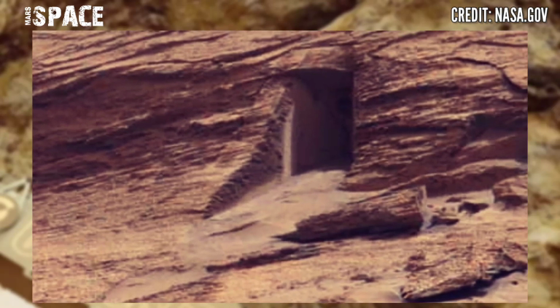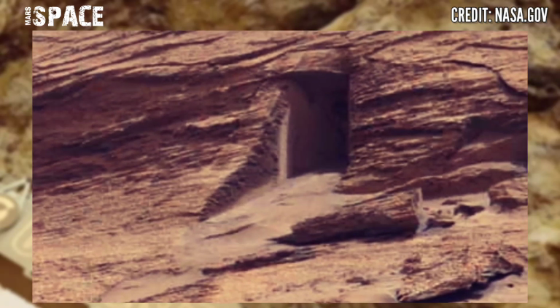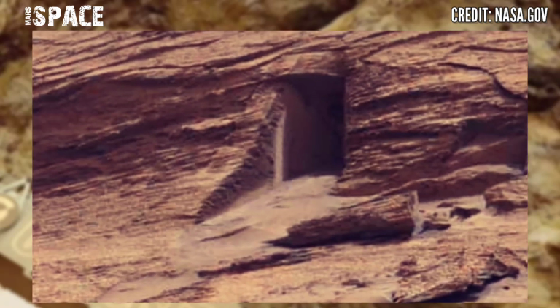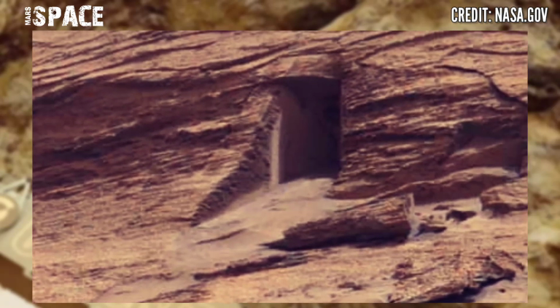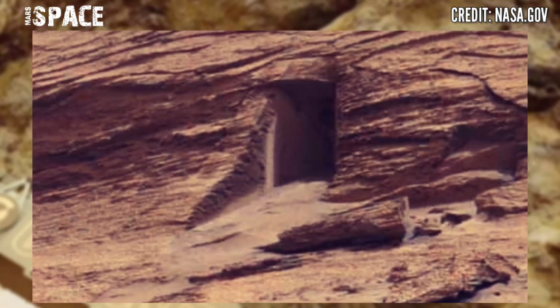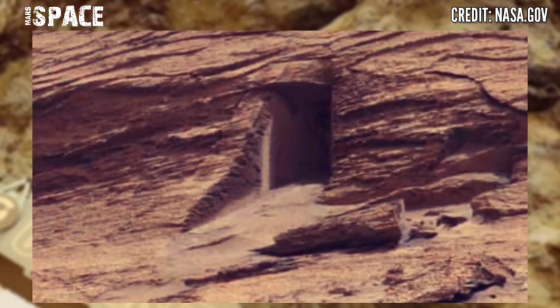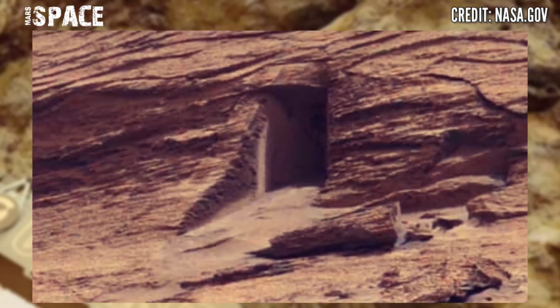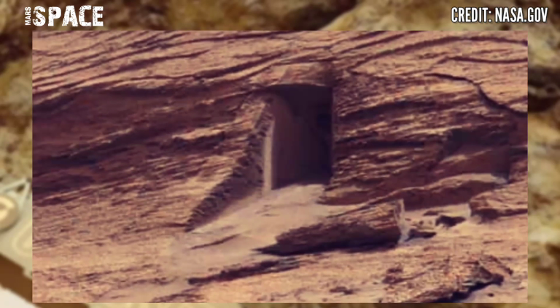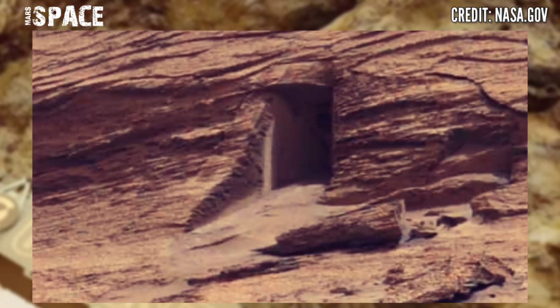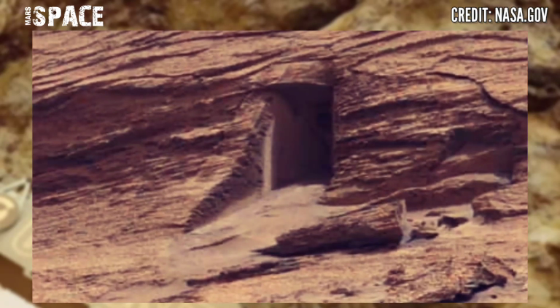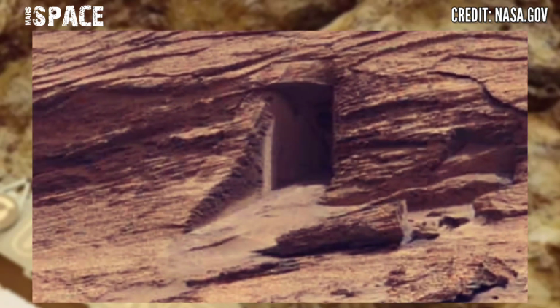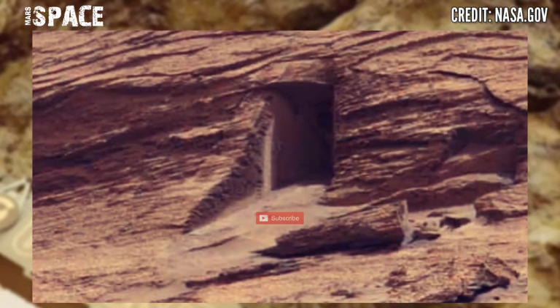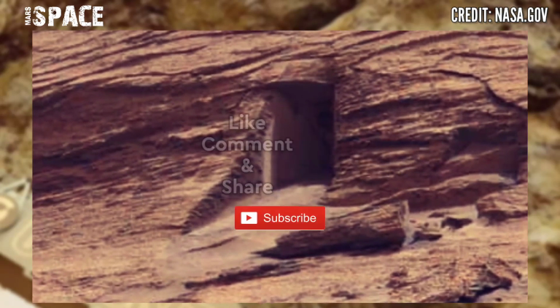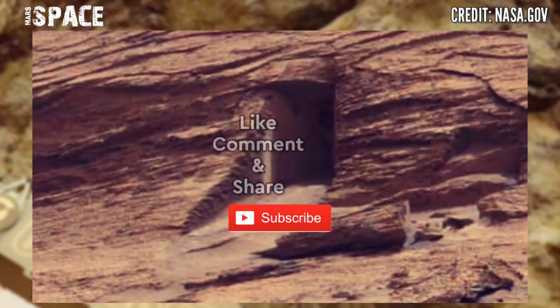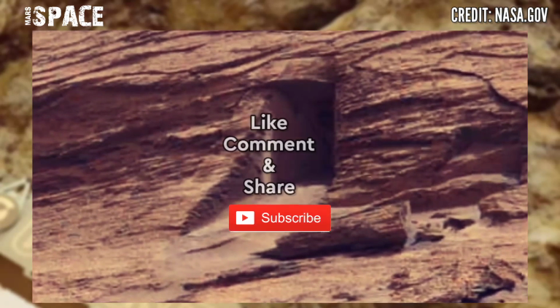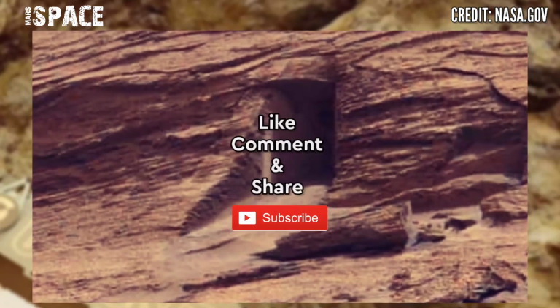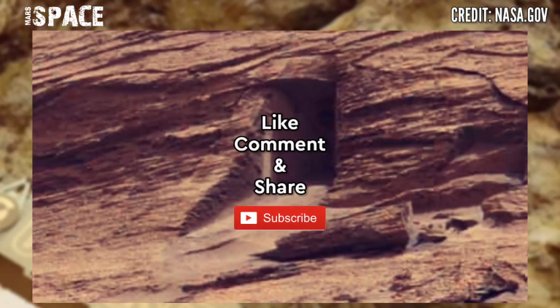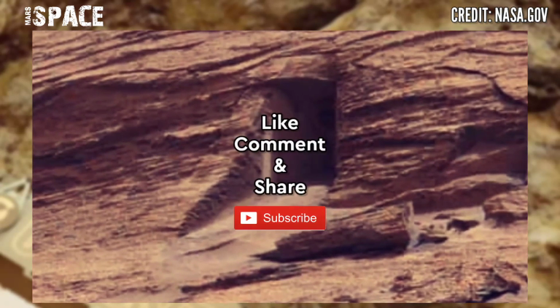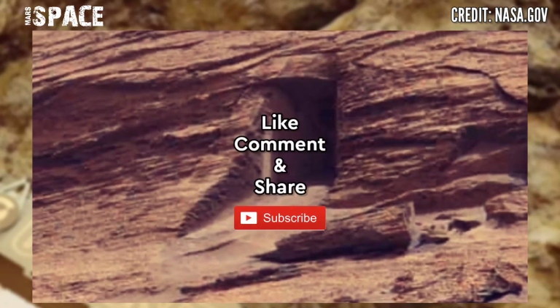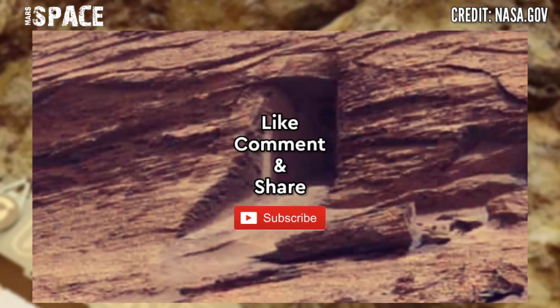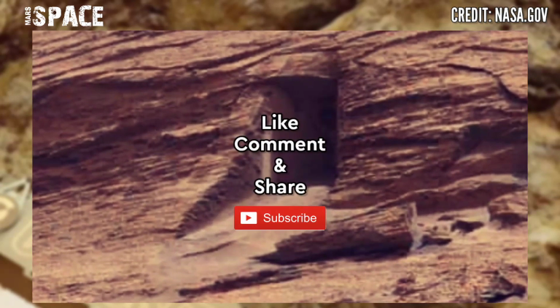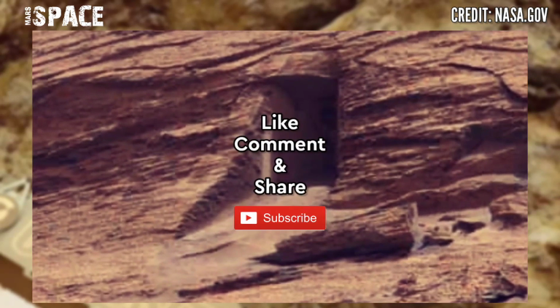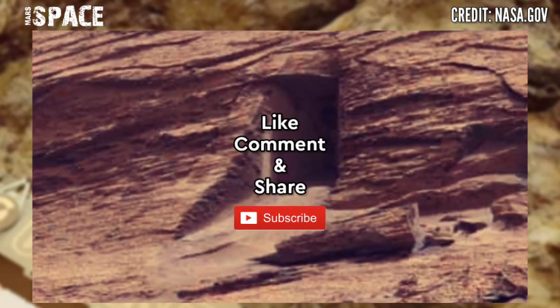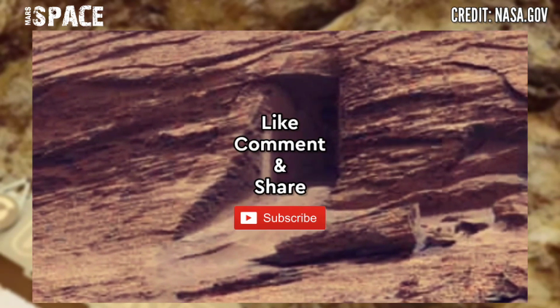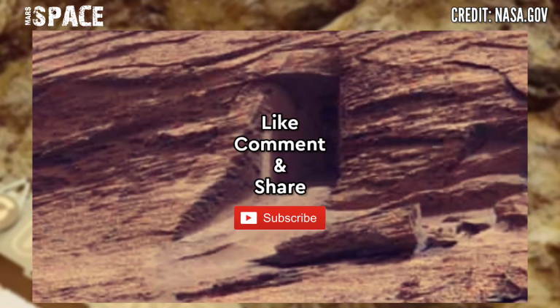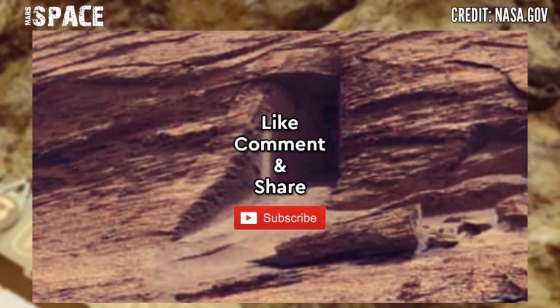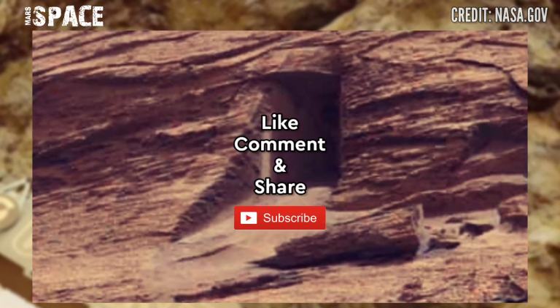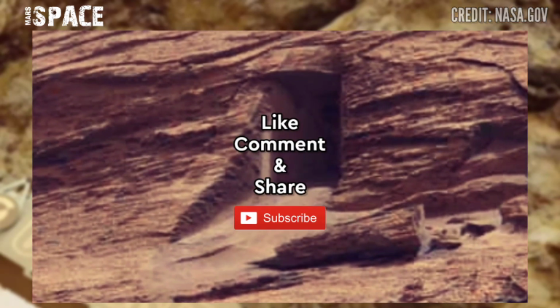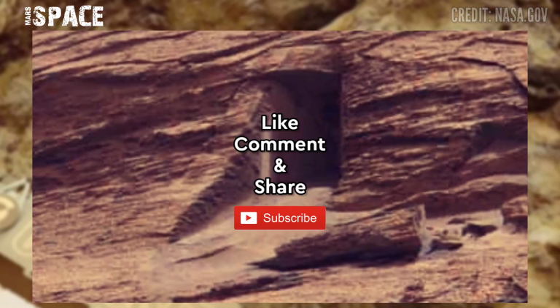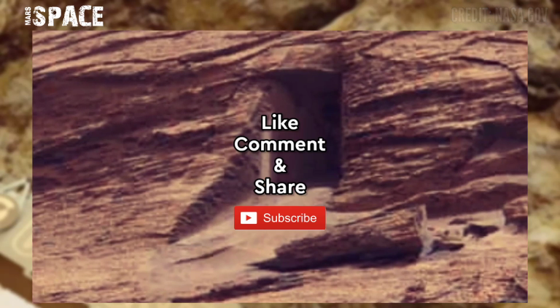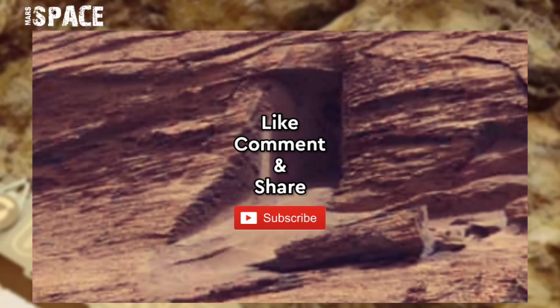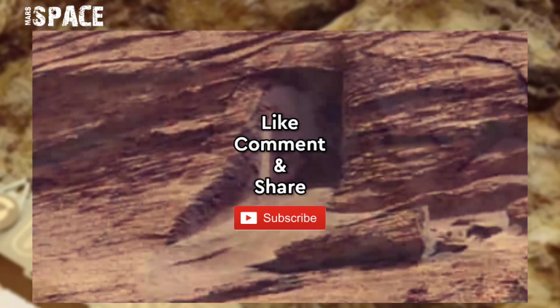What do you think about this Martian treasure? Let me know in the comments below. Like the video, share the video with your best friends. Thanks for watching.